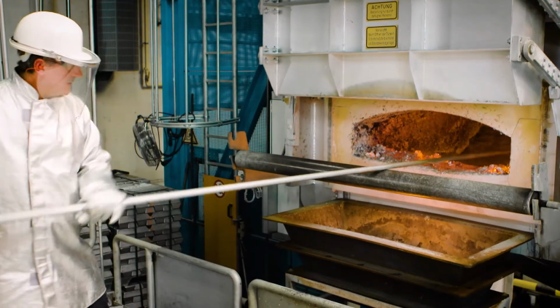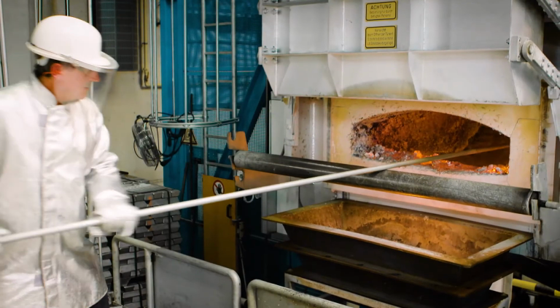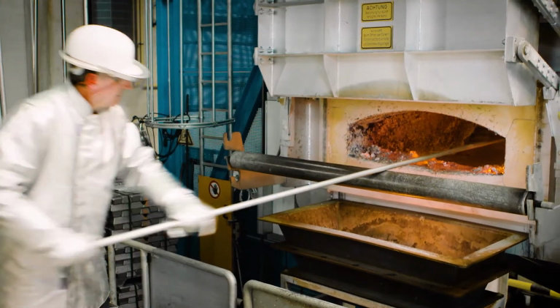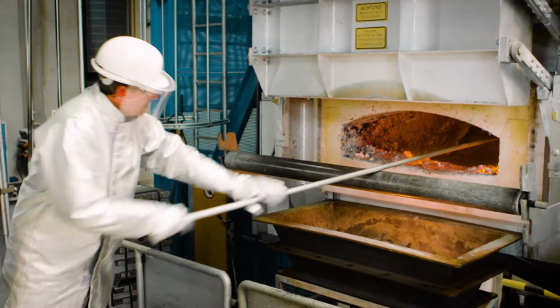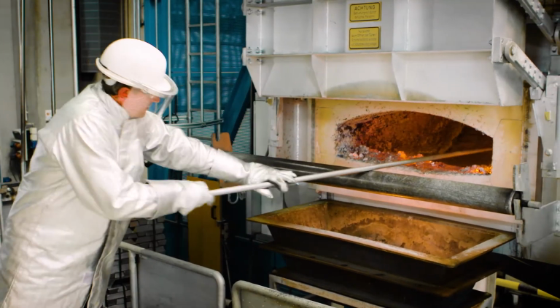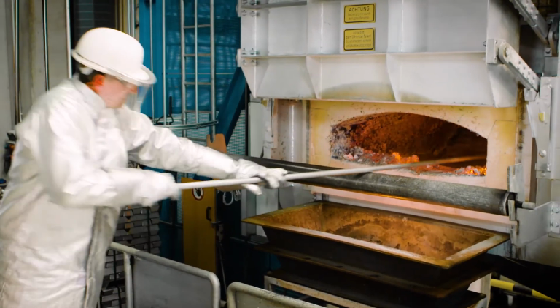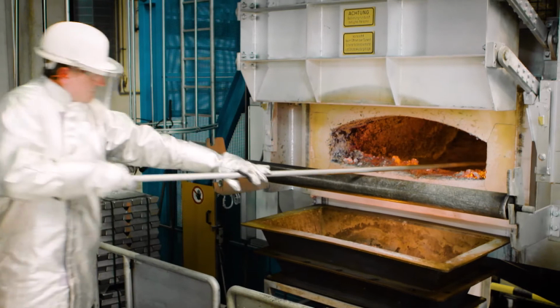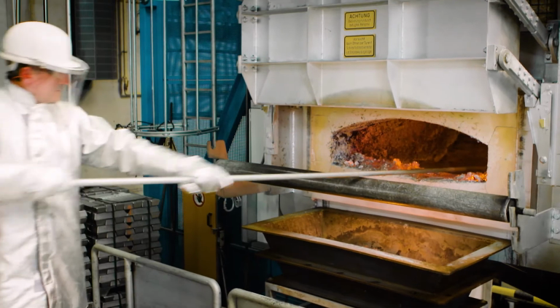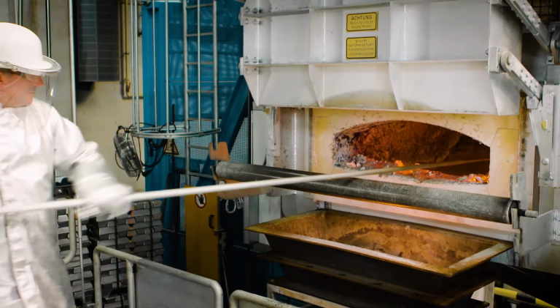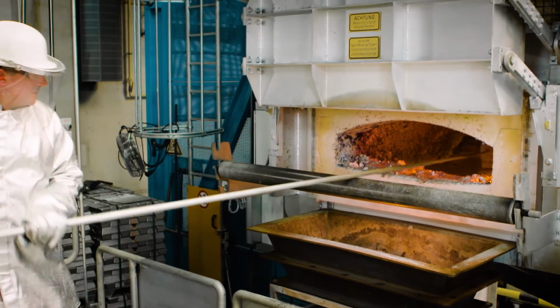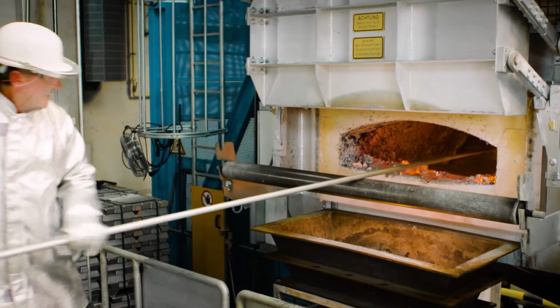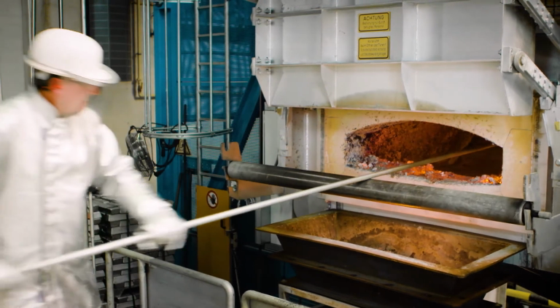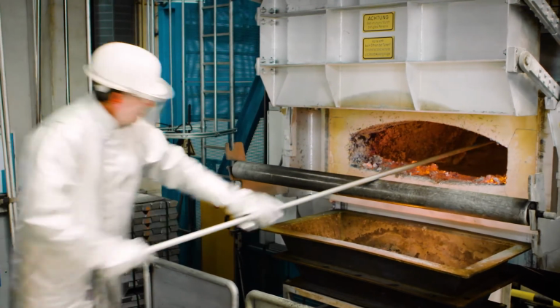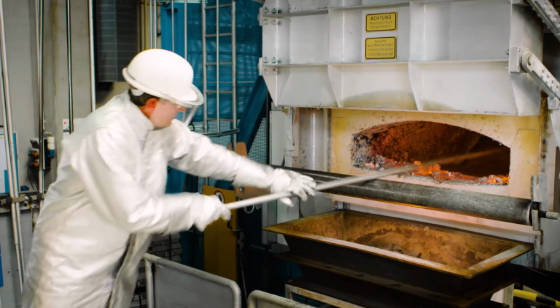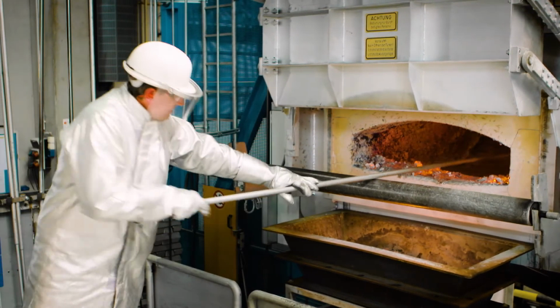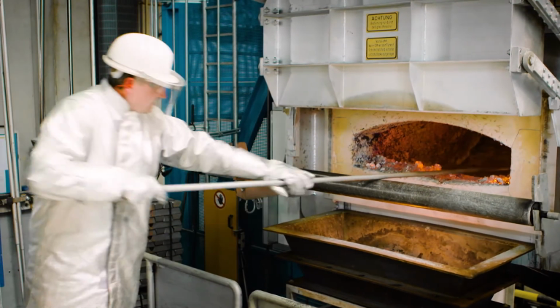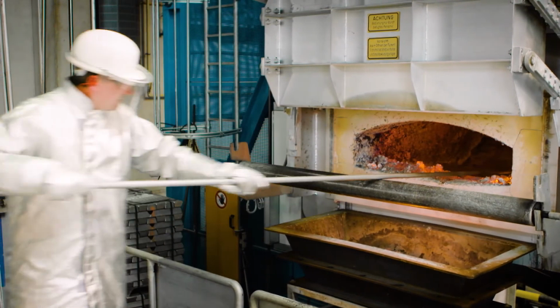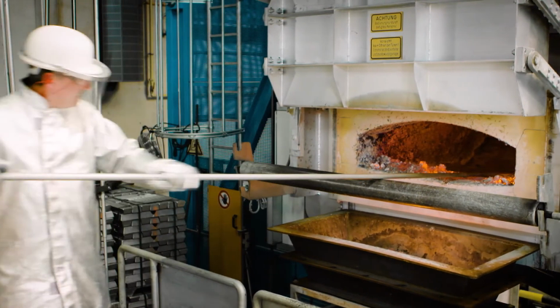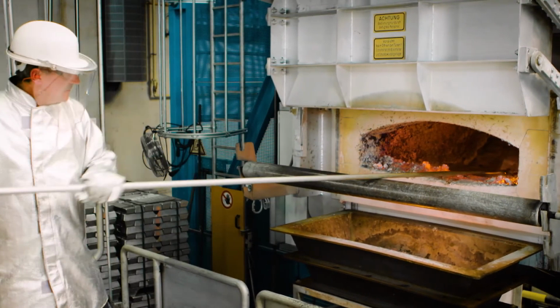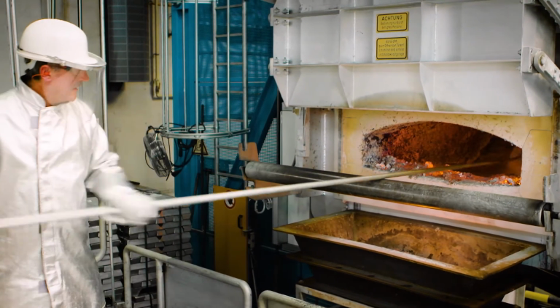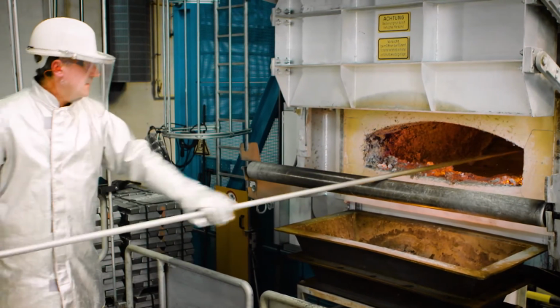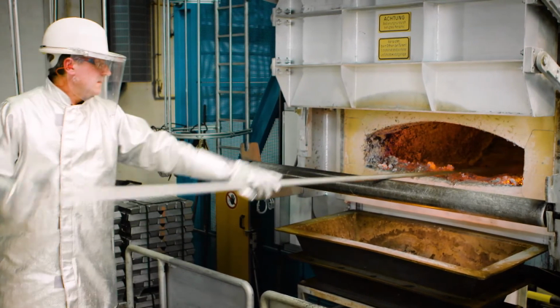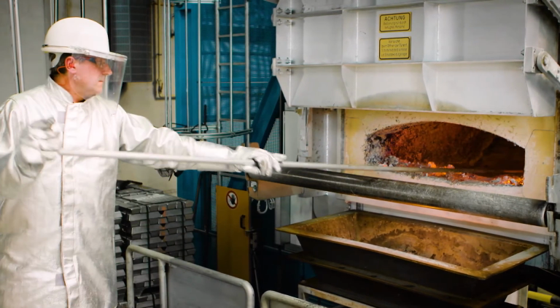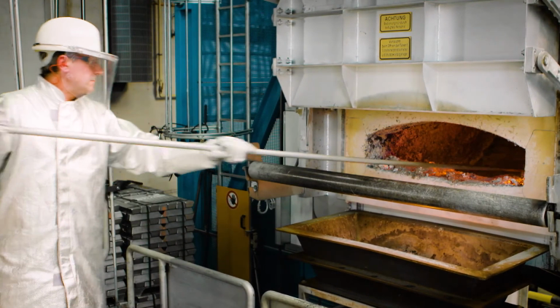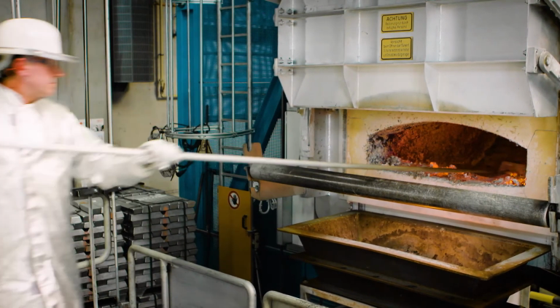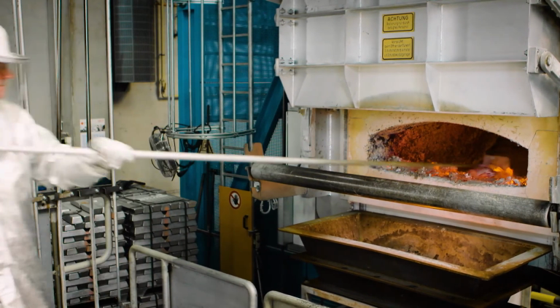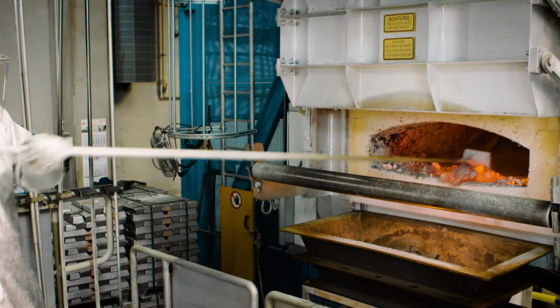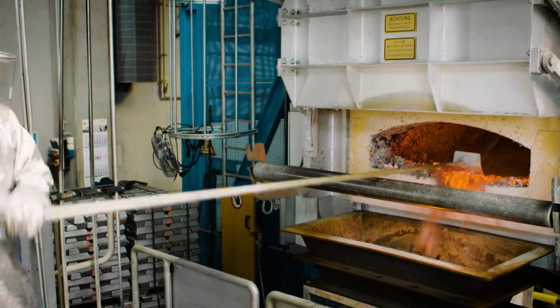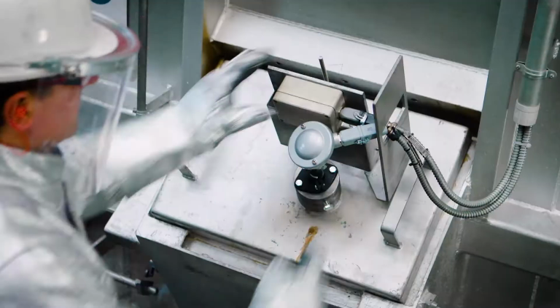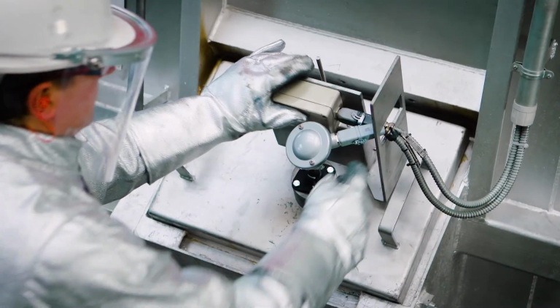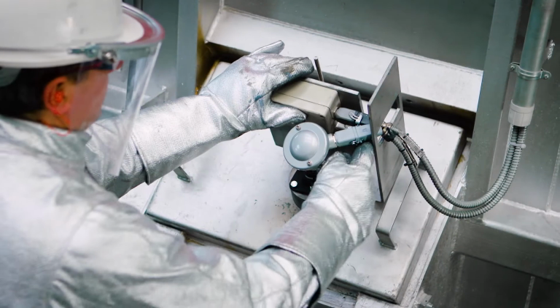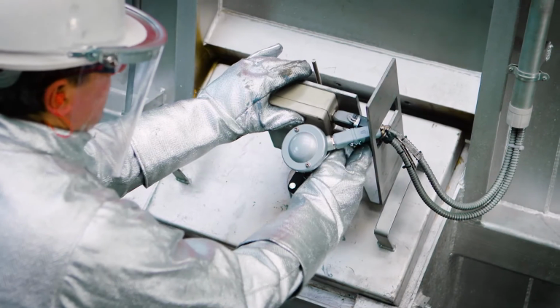Finally, you pull the residue, including the flux, through the cleaning door with the rake into the dross container in front of the furnace.